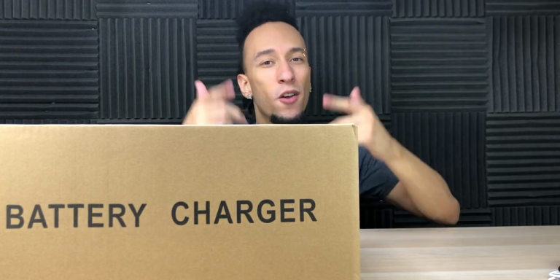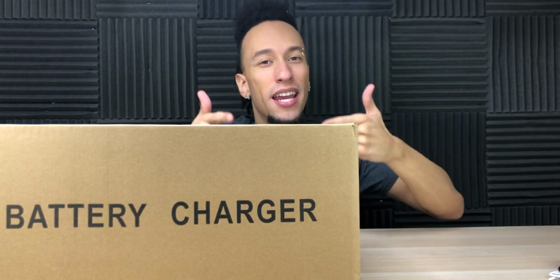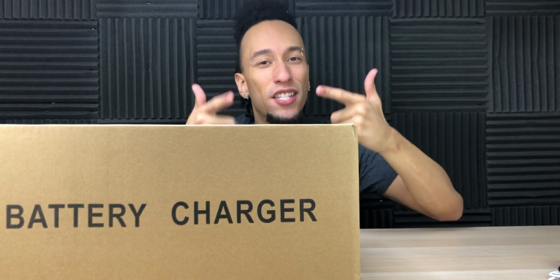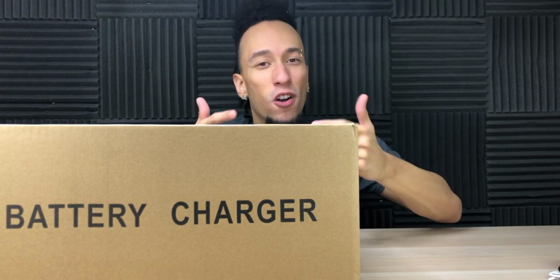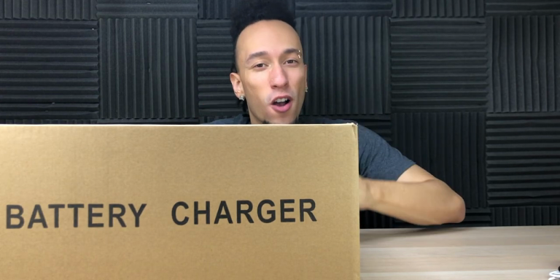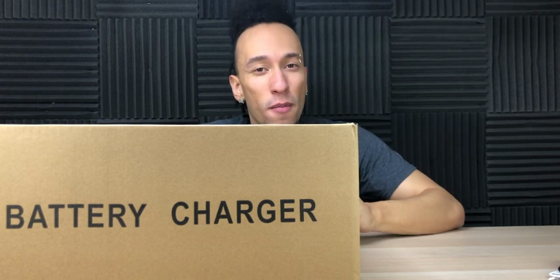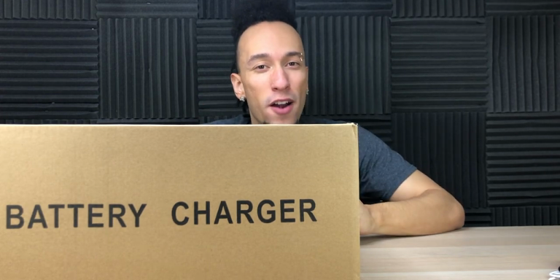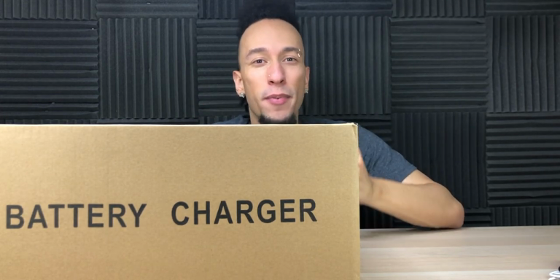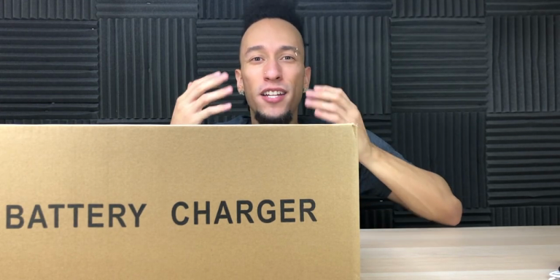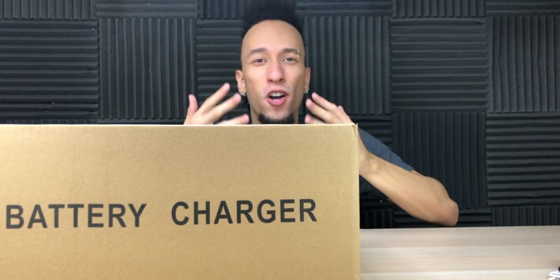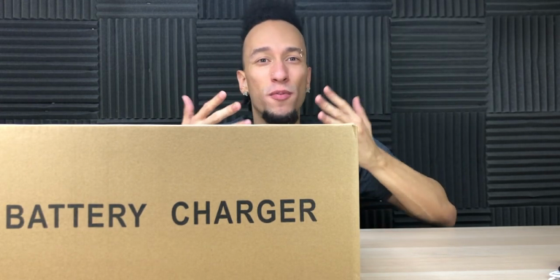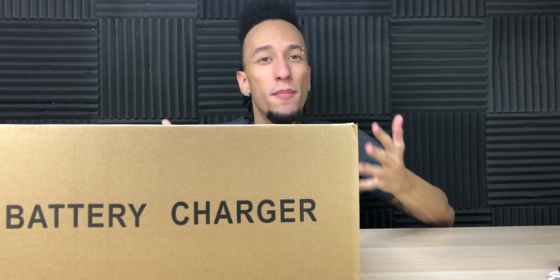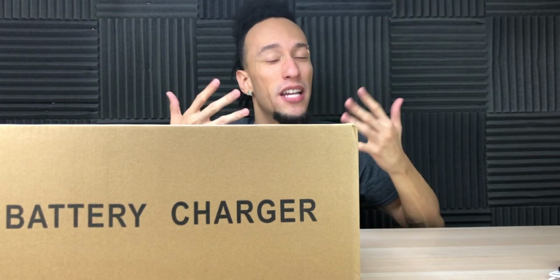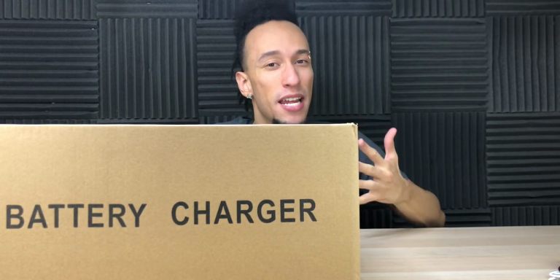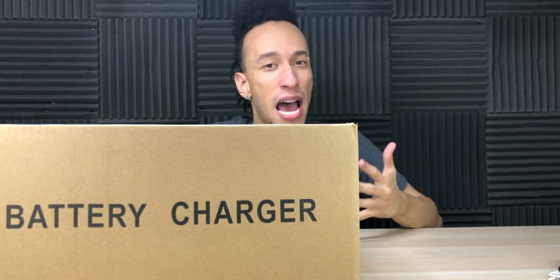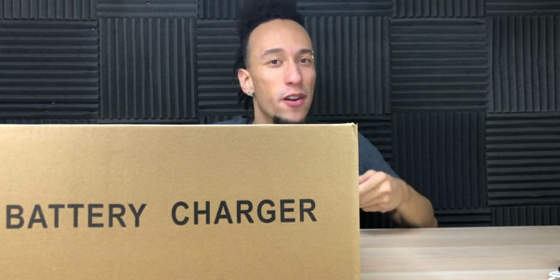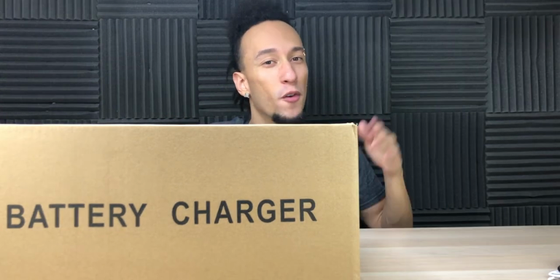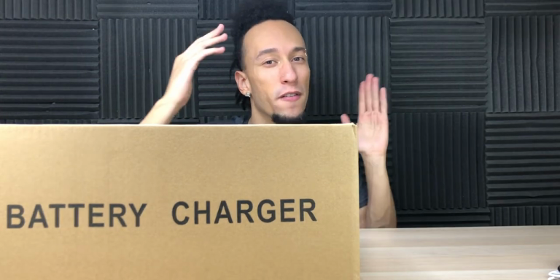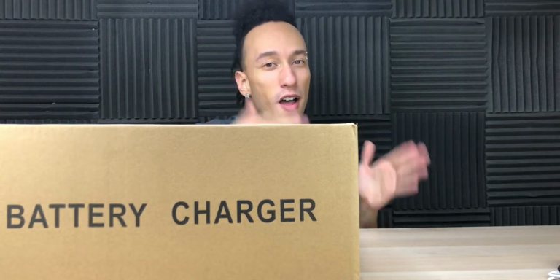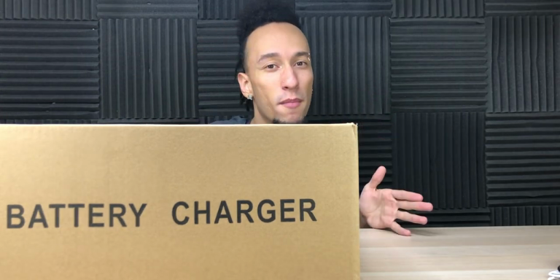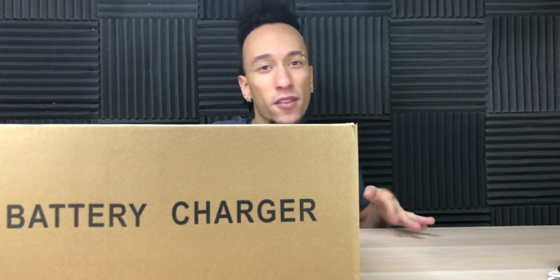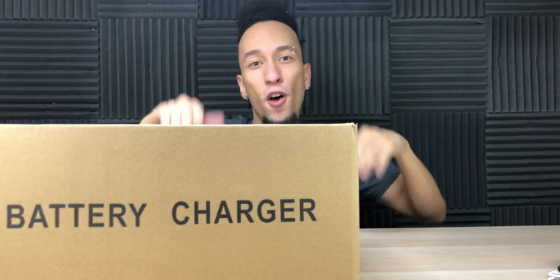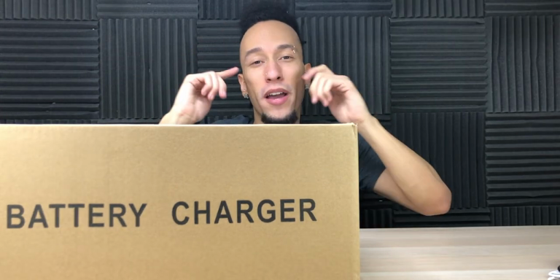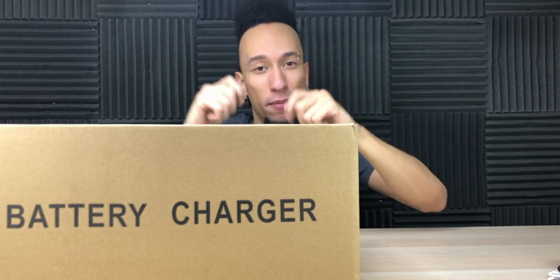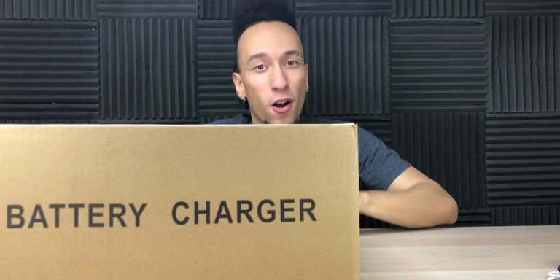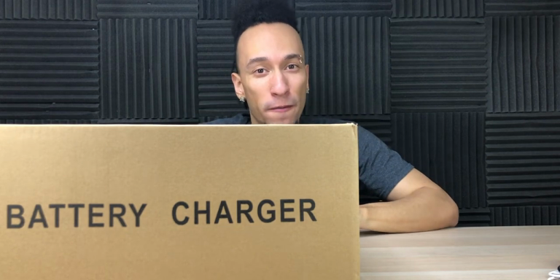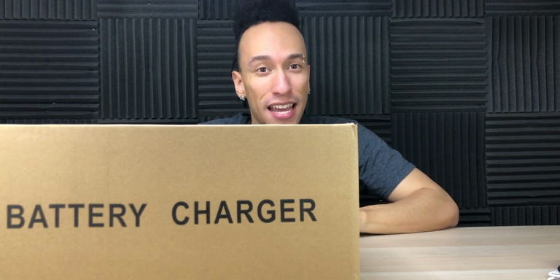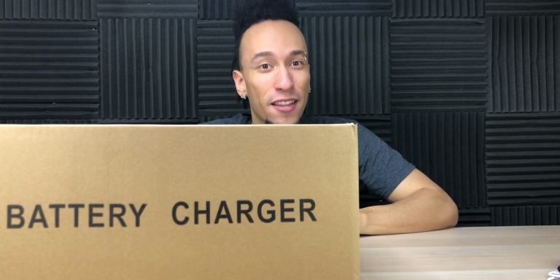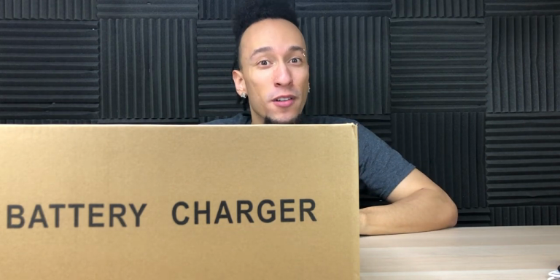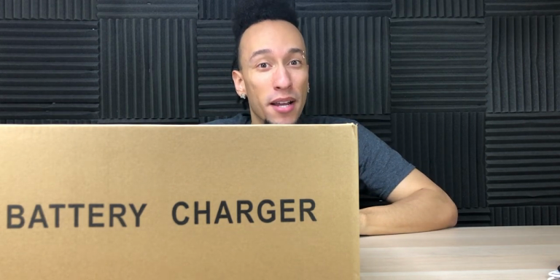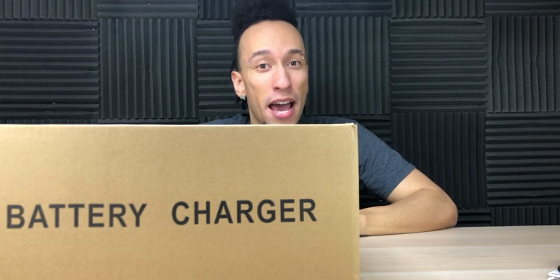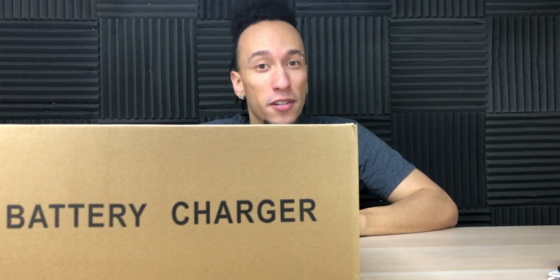Not only can this charge car batteries, but it can charge pretty much any battery — all the way from lawnmowers all the way up to RVs, and those are big batteries.